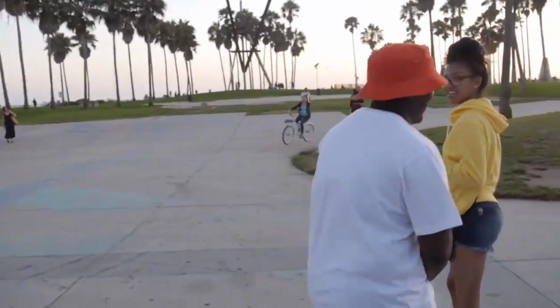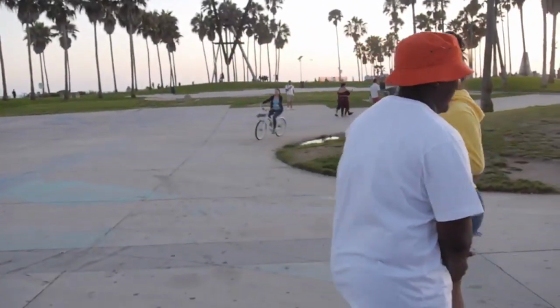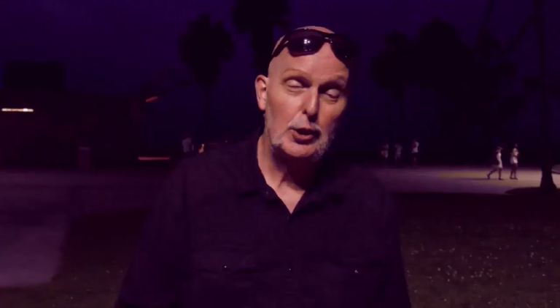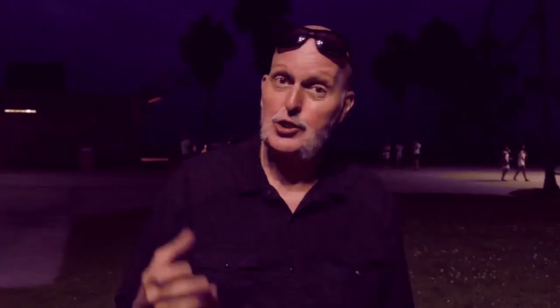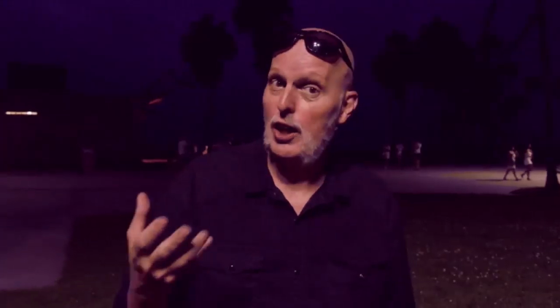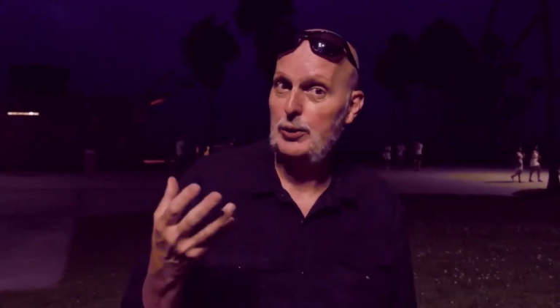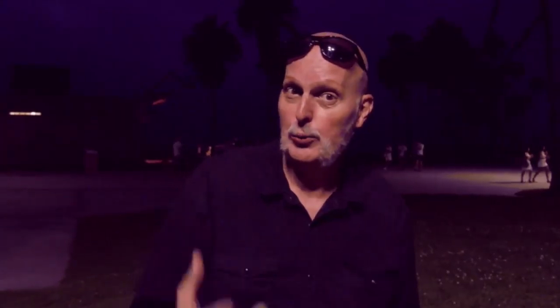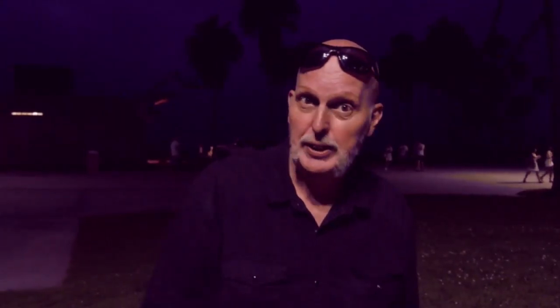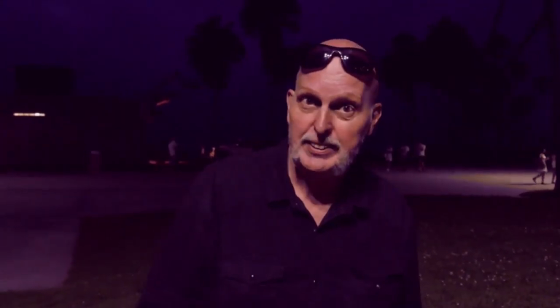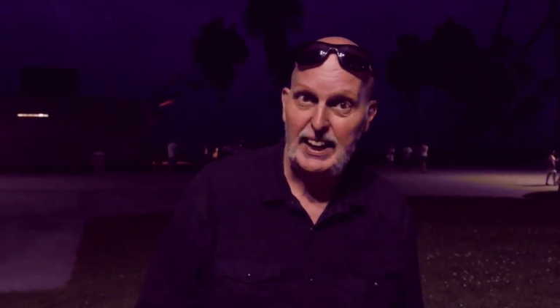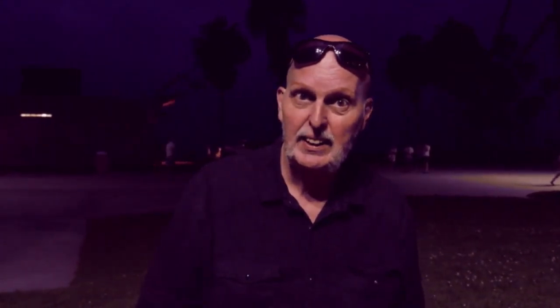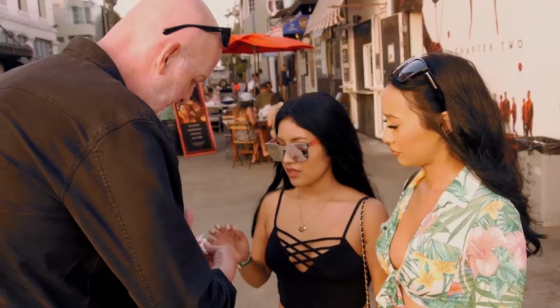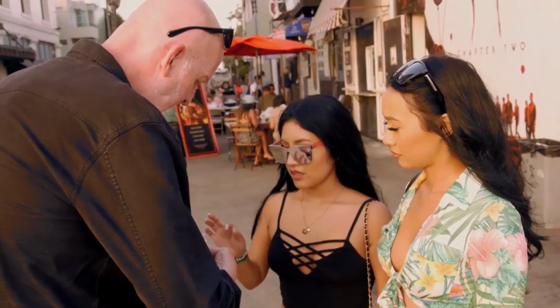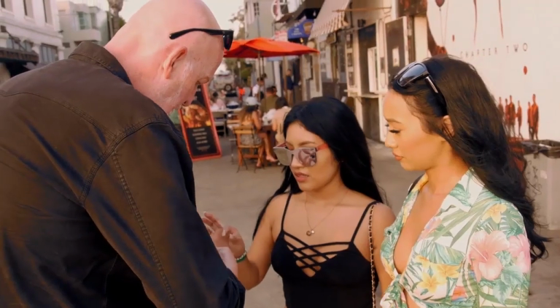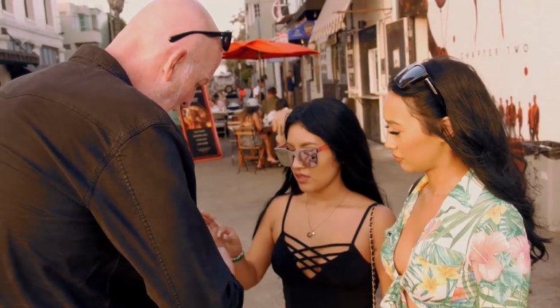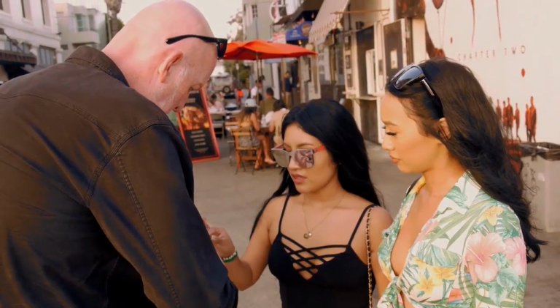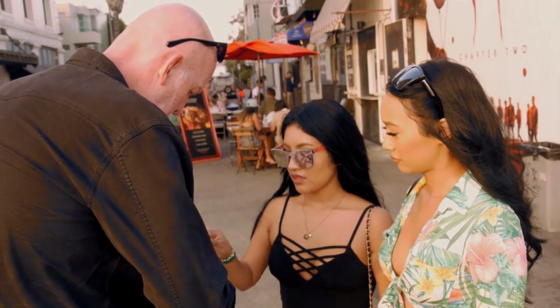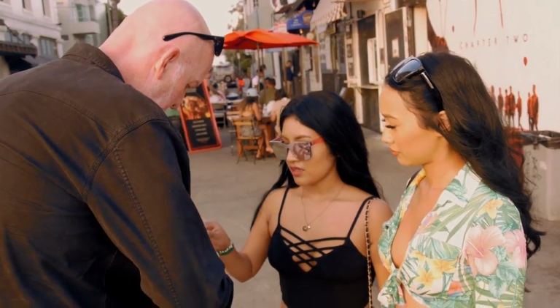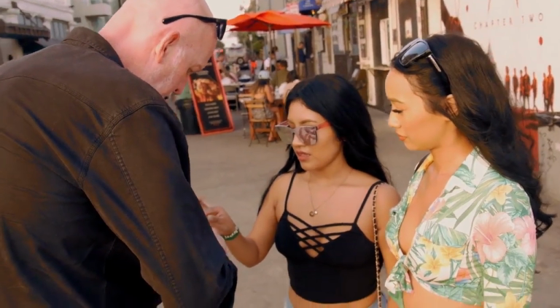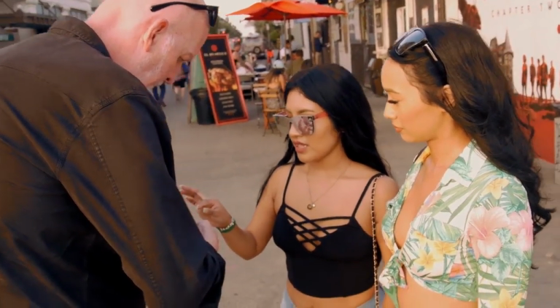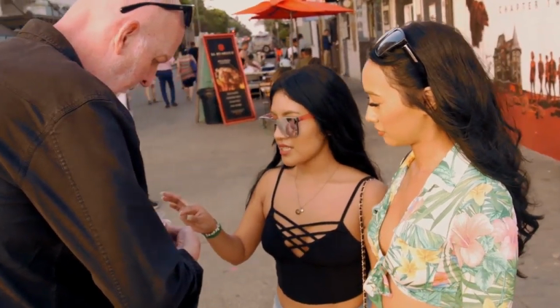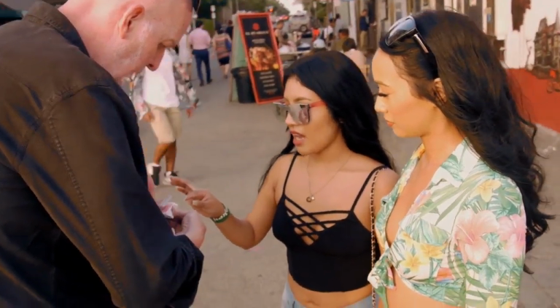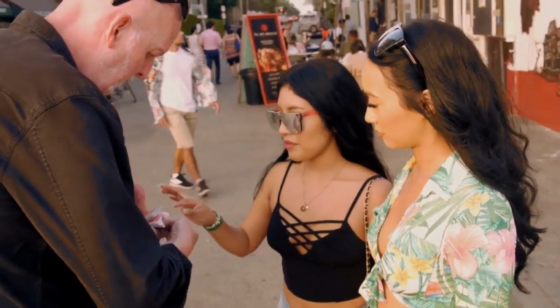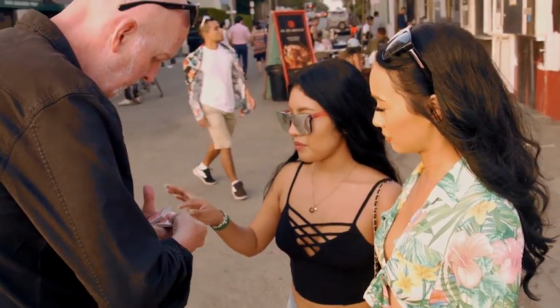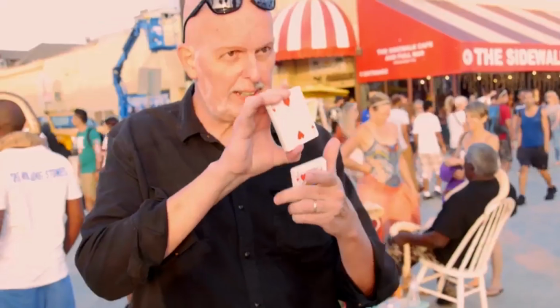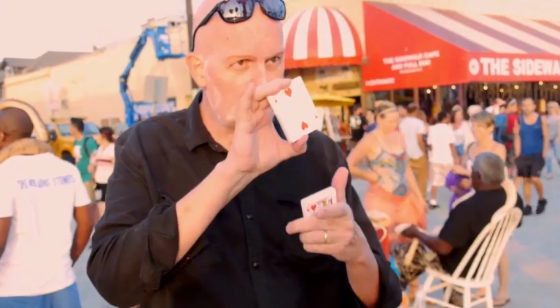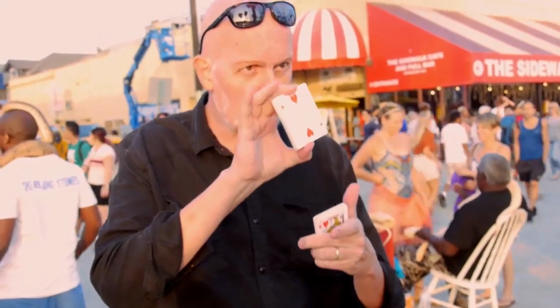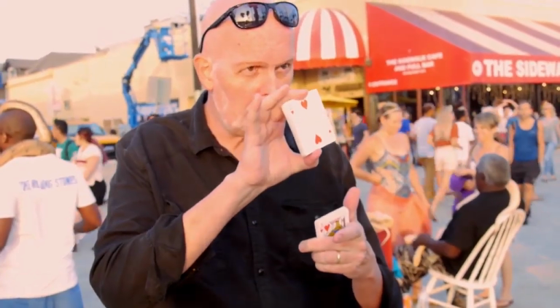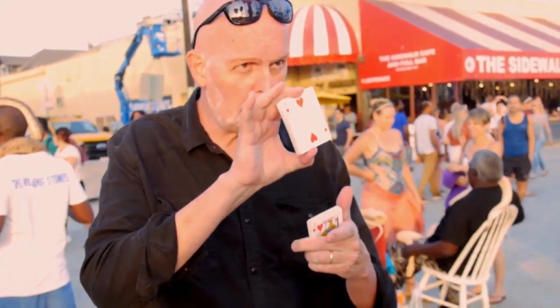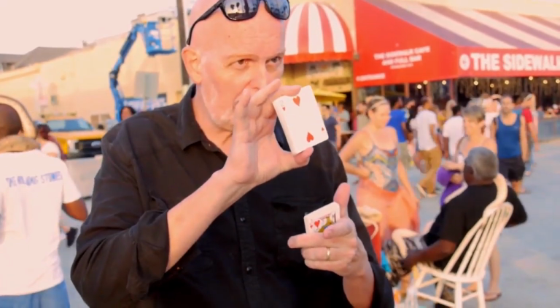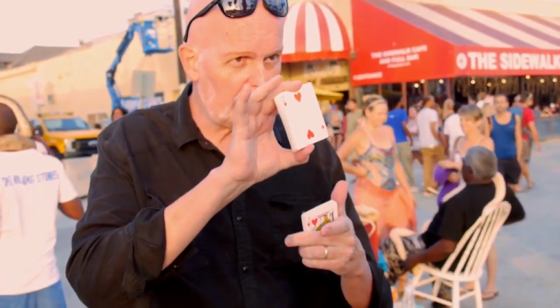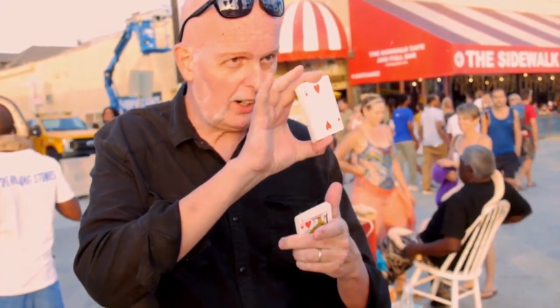You can start with a real deck and have a card chosen. Please remember that card.